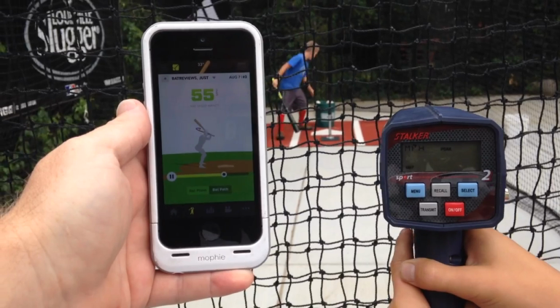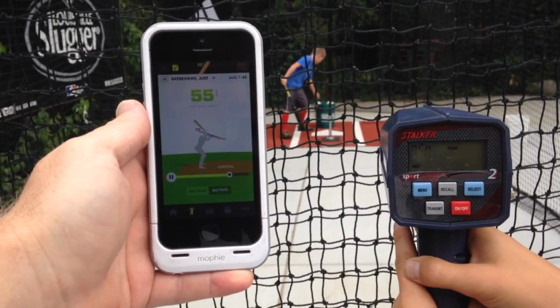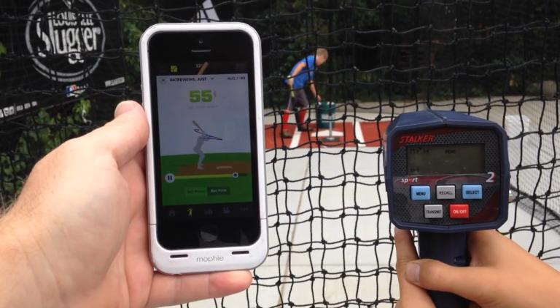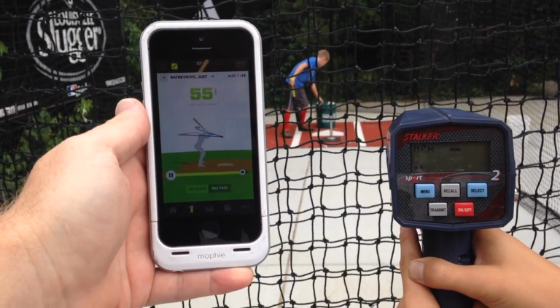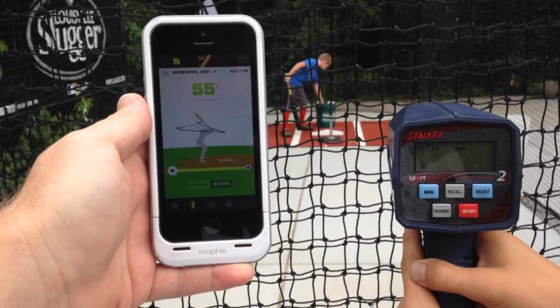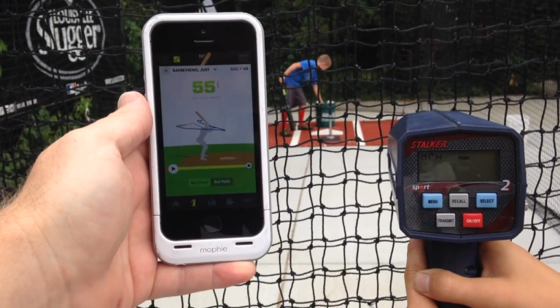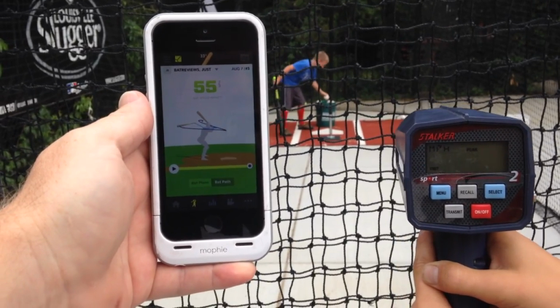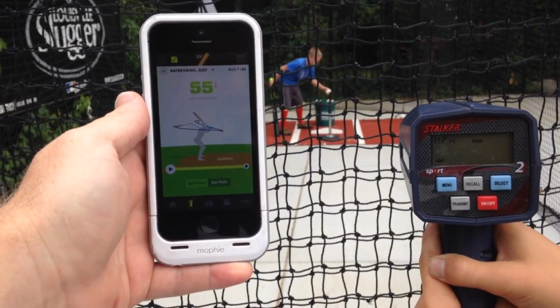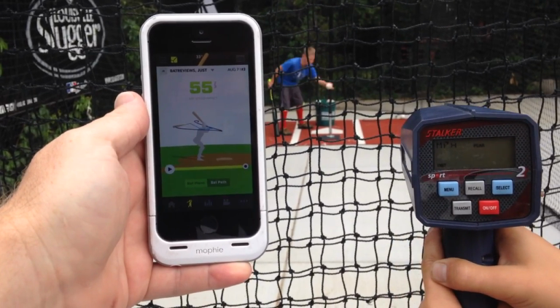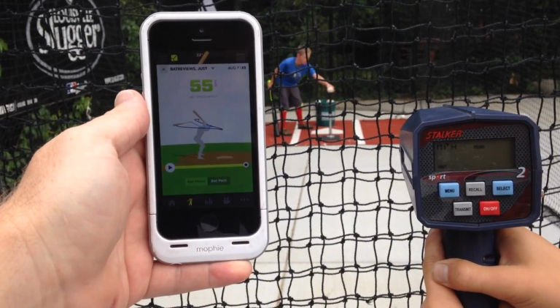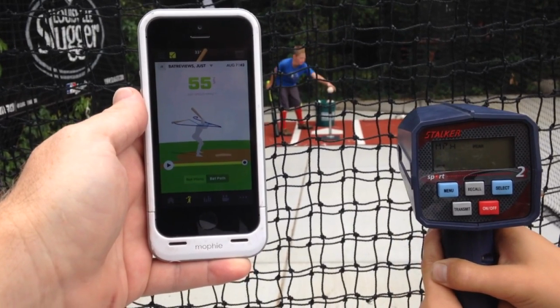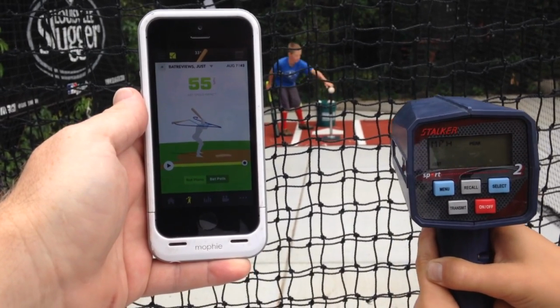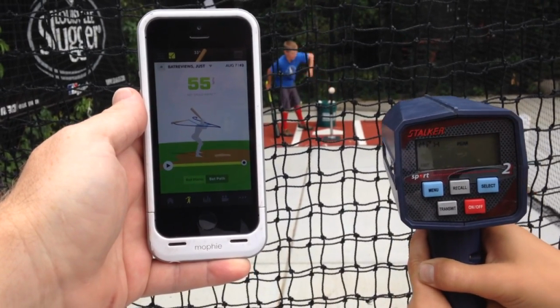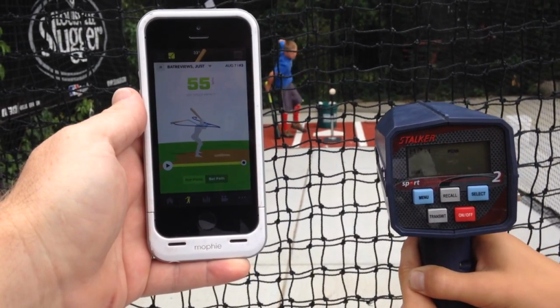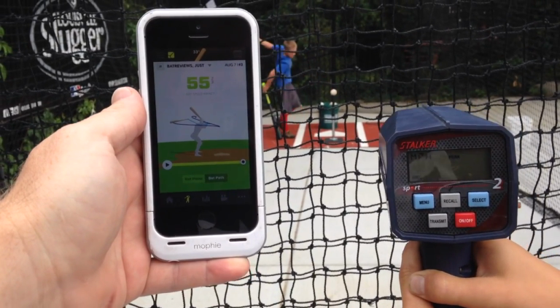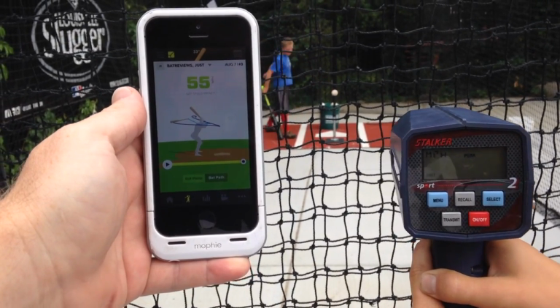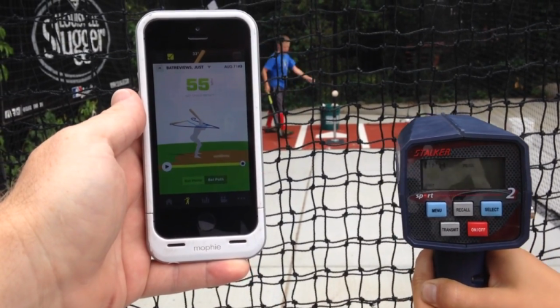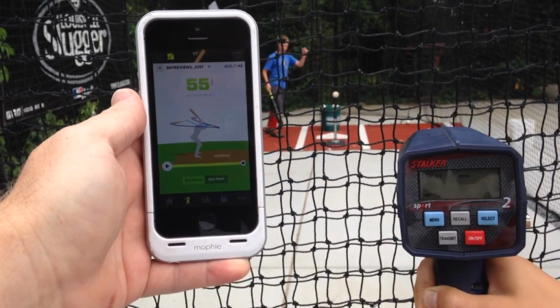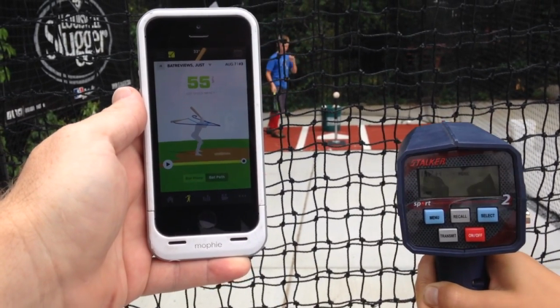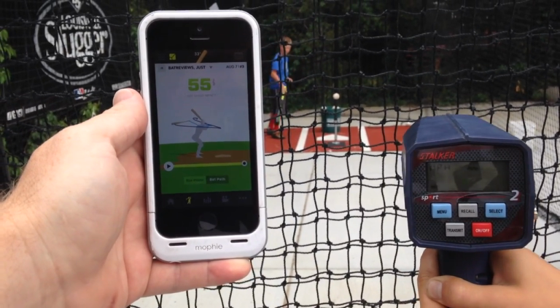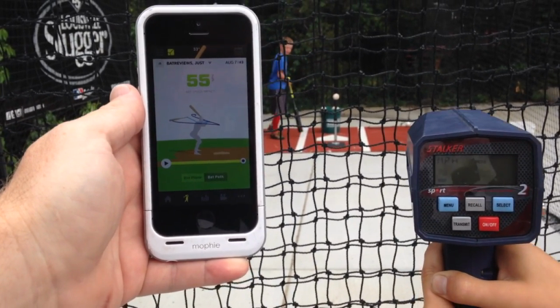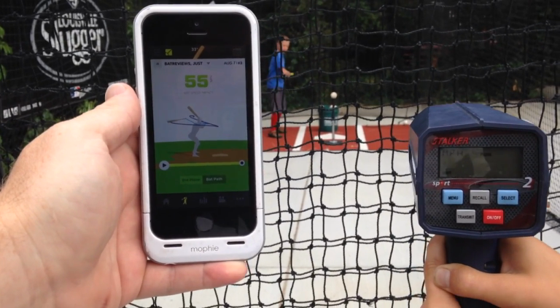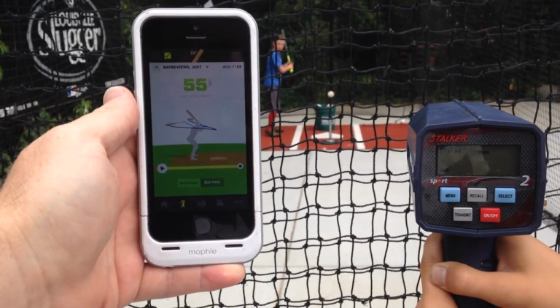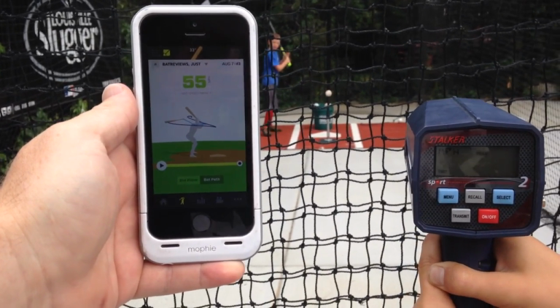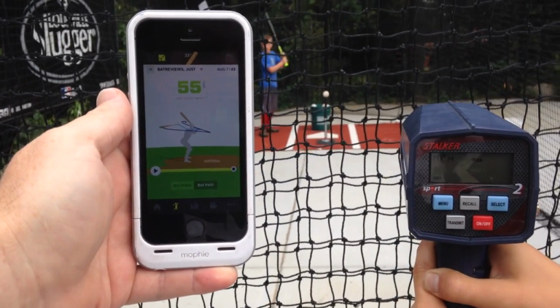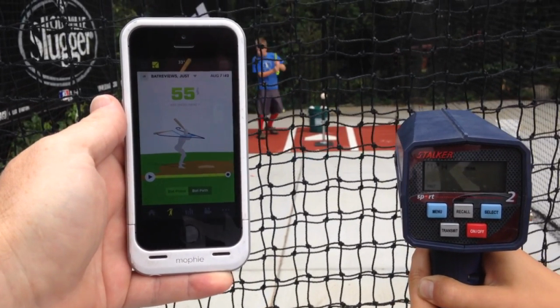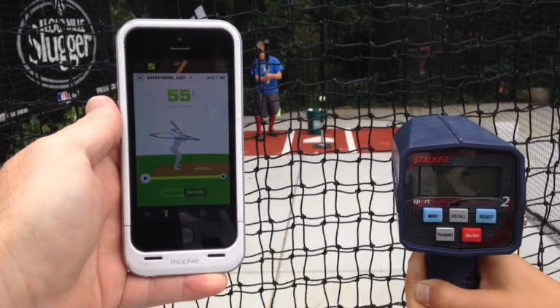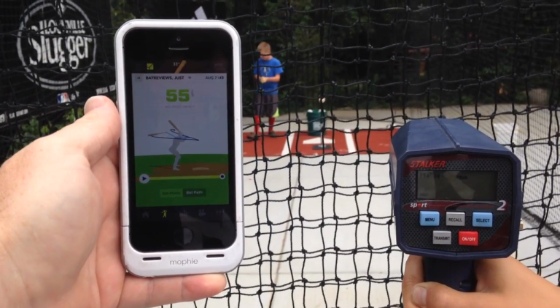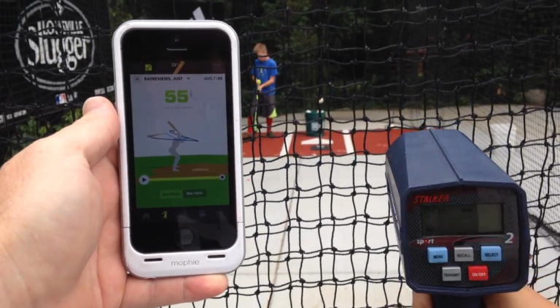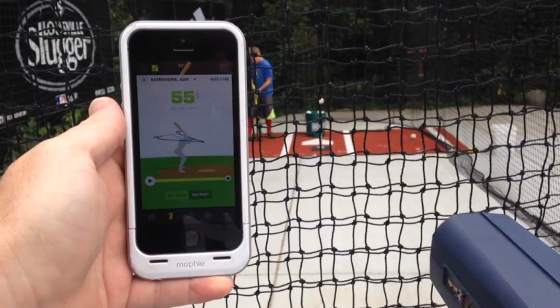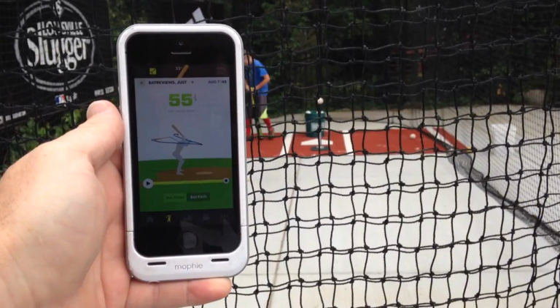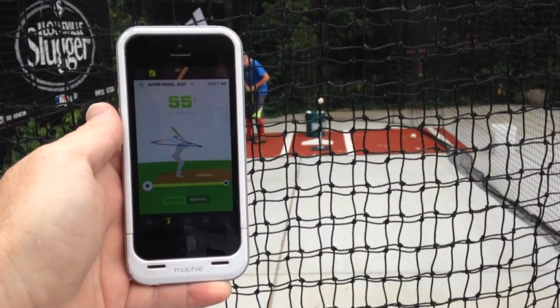56 mile an hour ball speed, 55 mile an hour bat speed. Let's switch that bat now — we've got four of them.